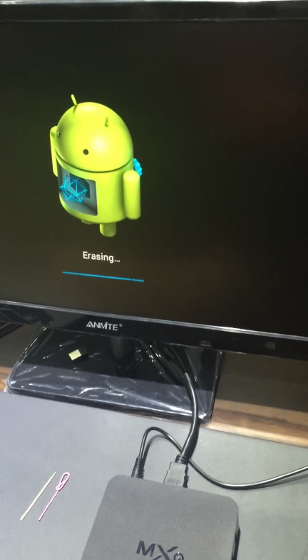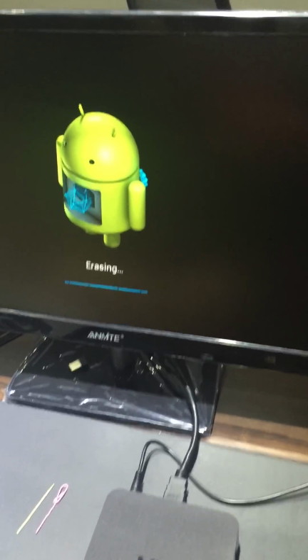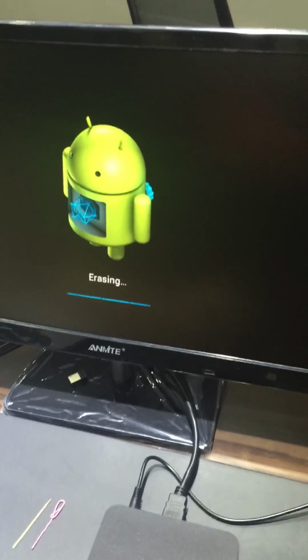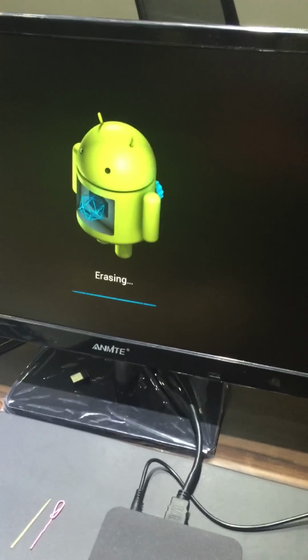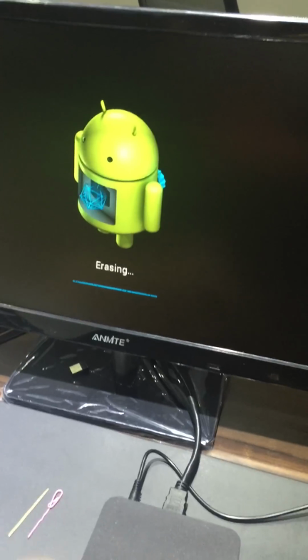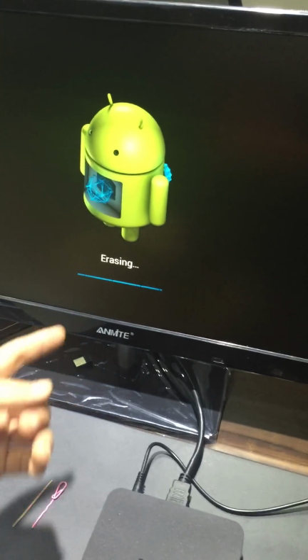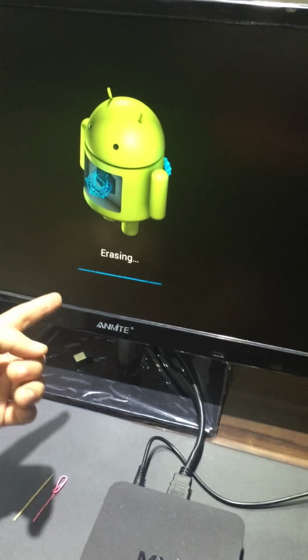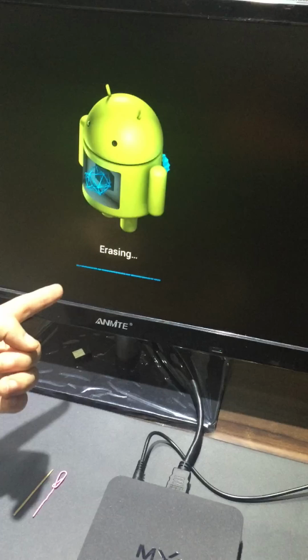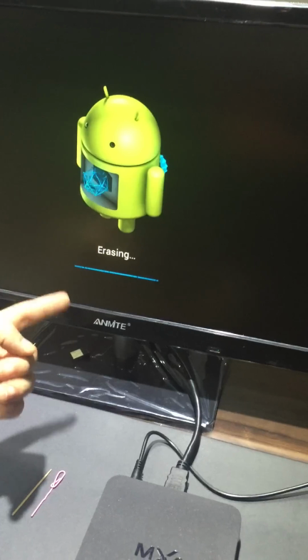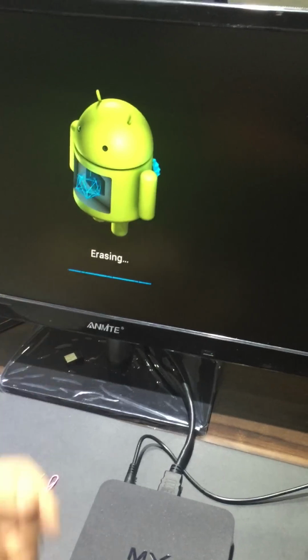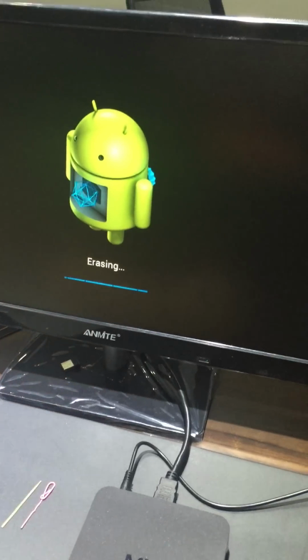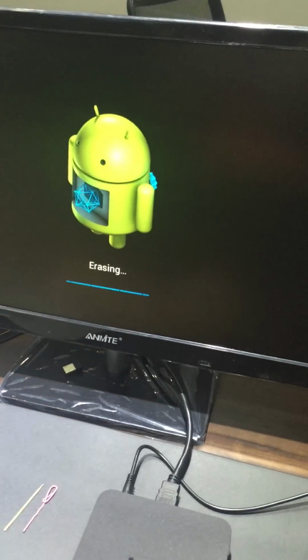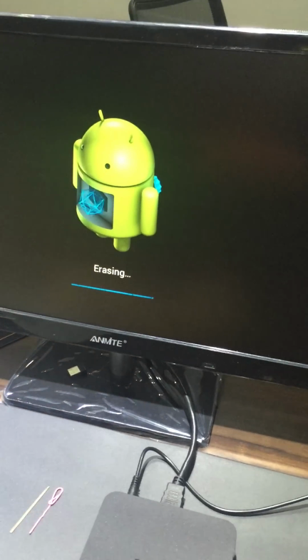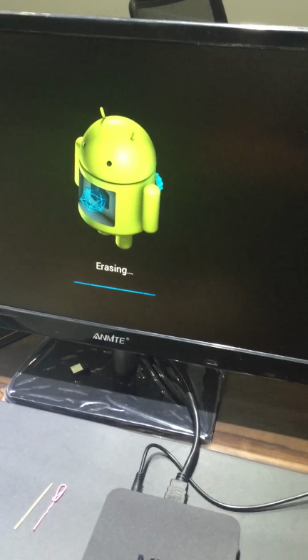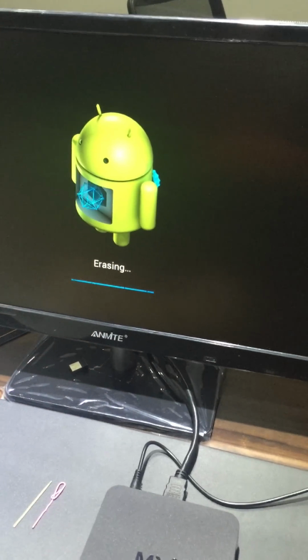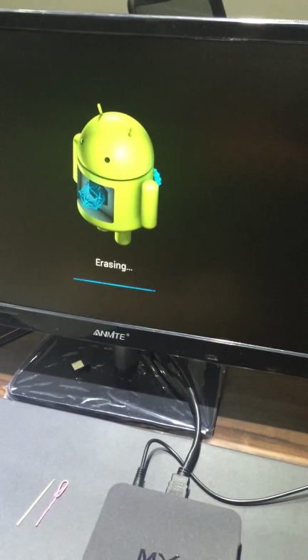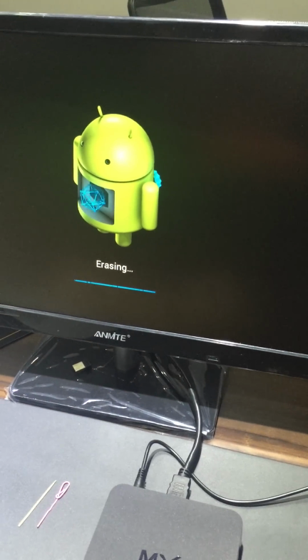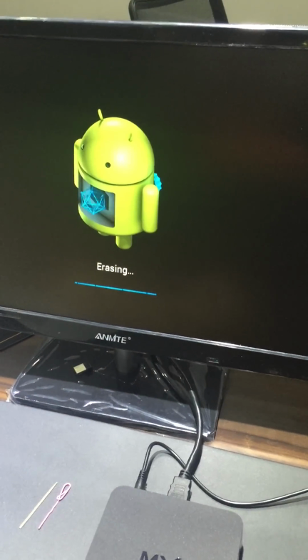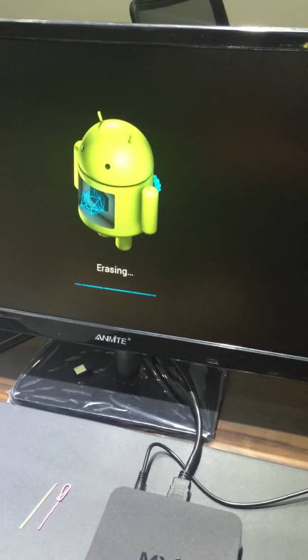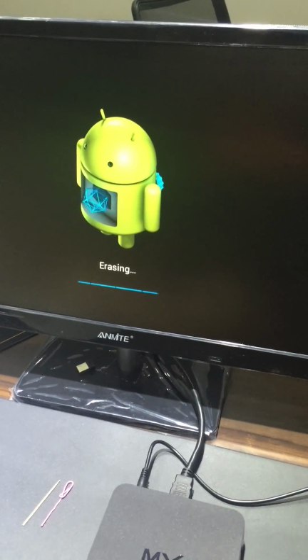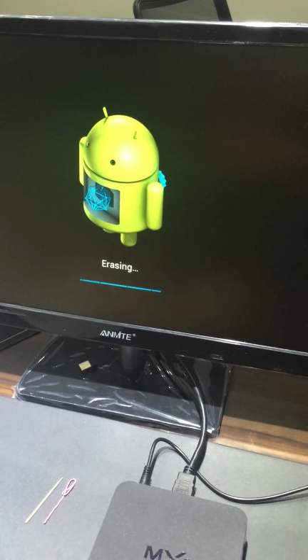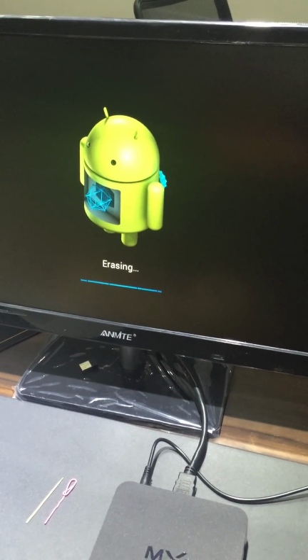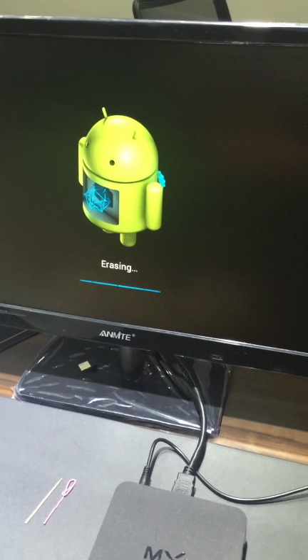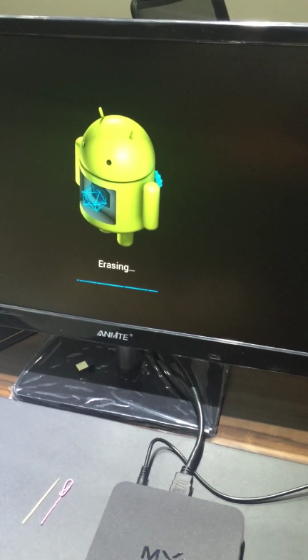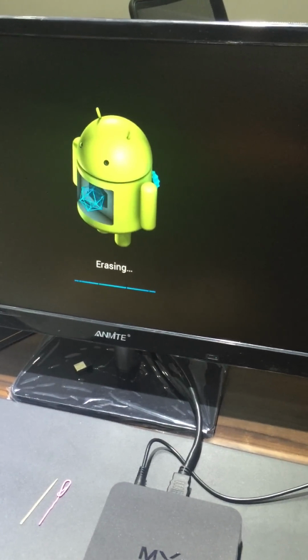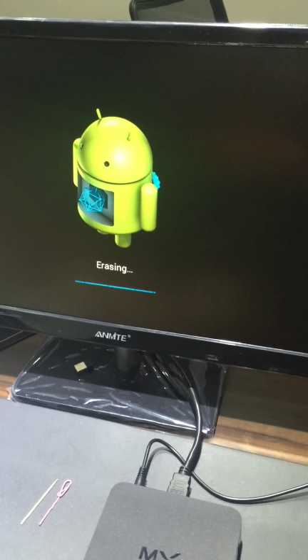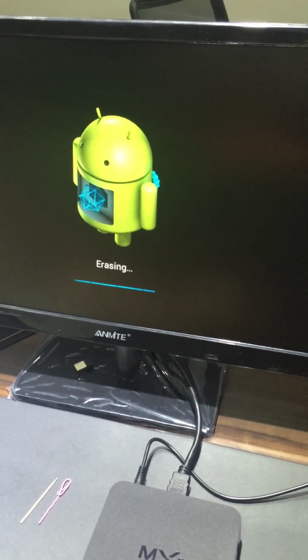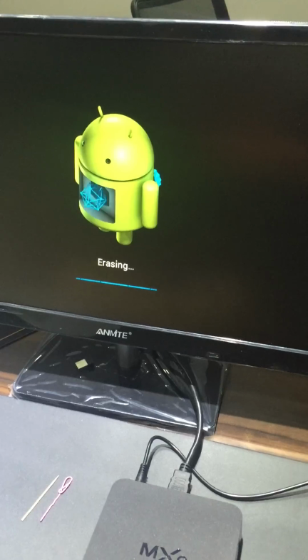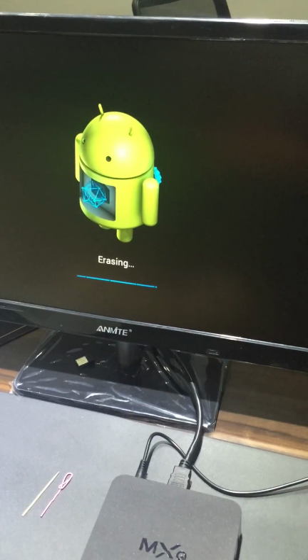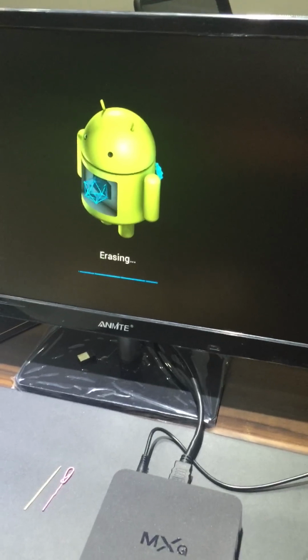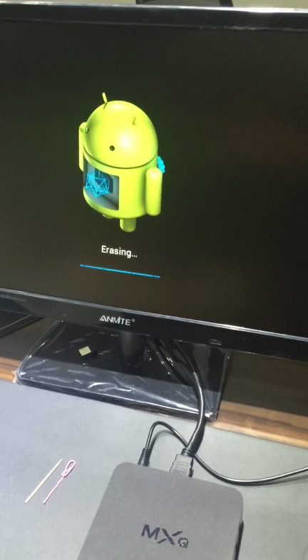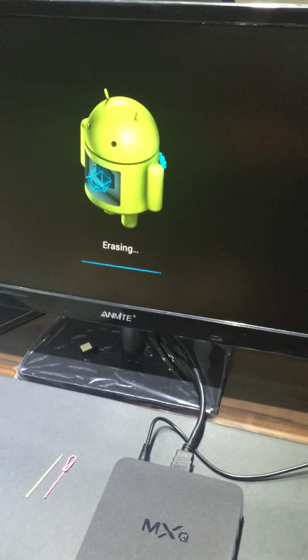You can see now it is erasing the TV box.